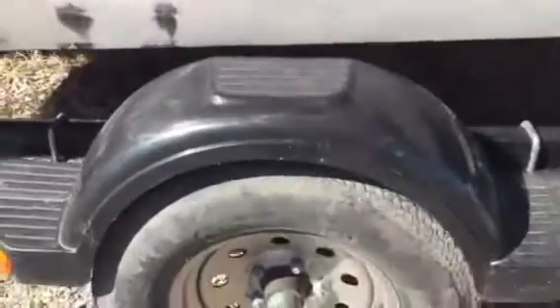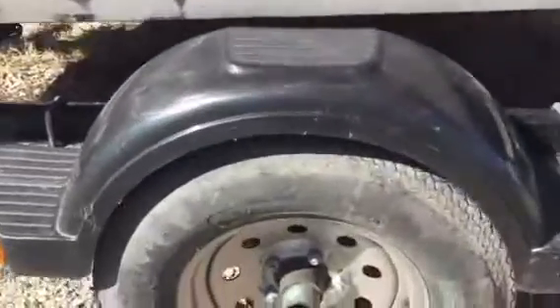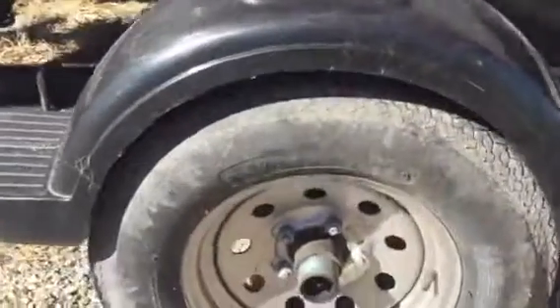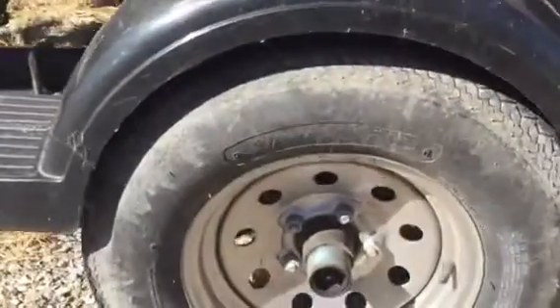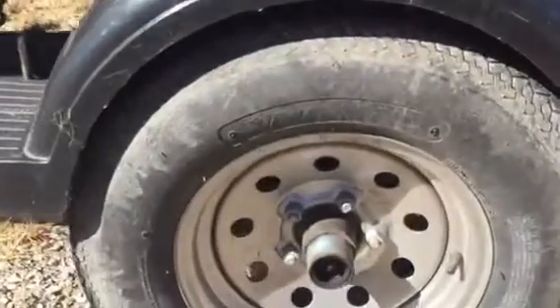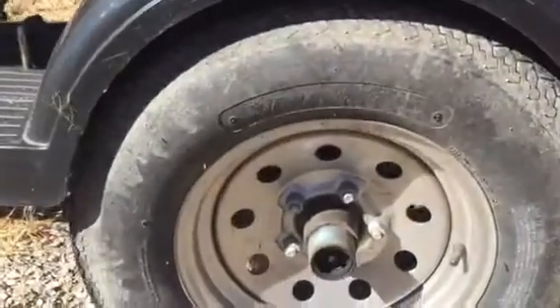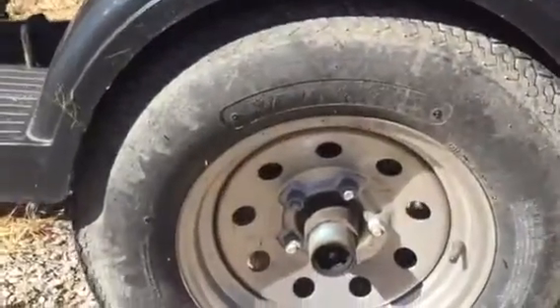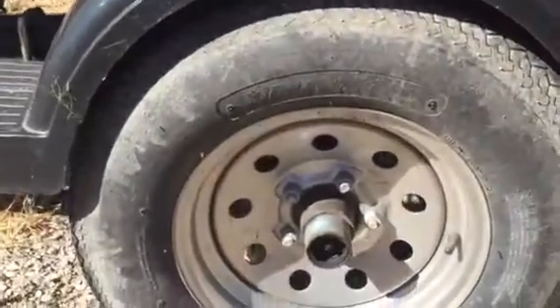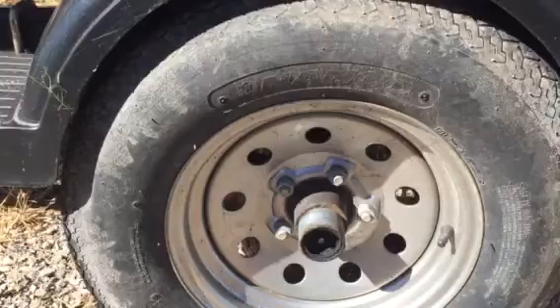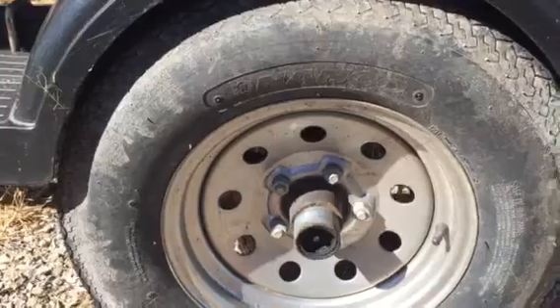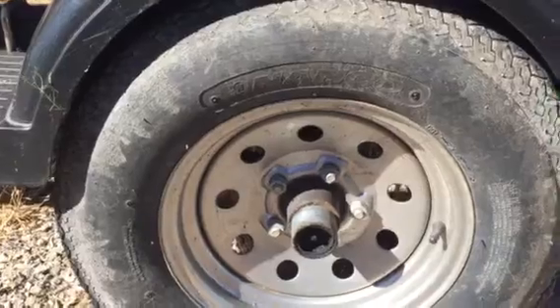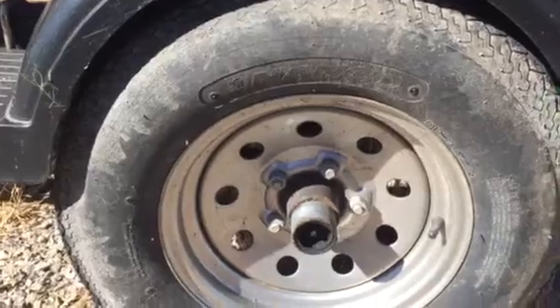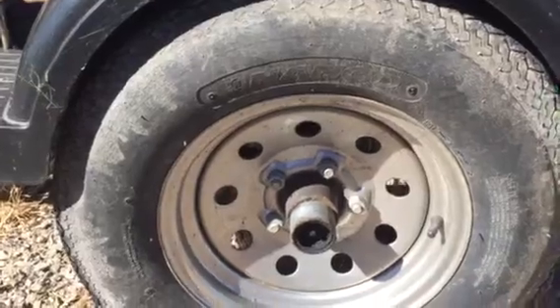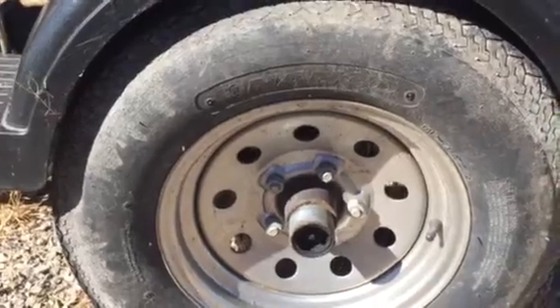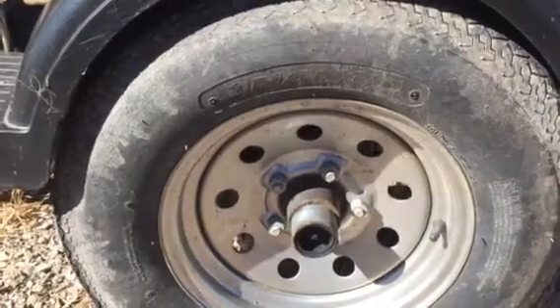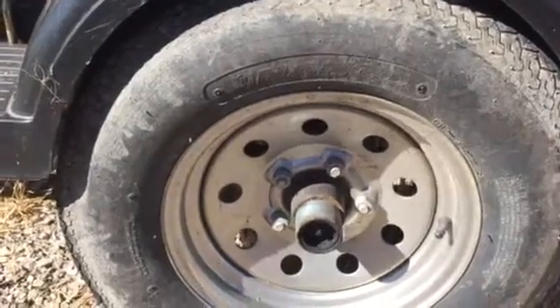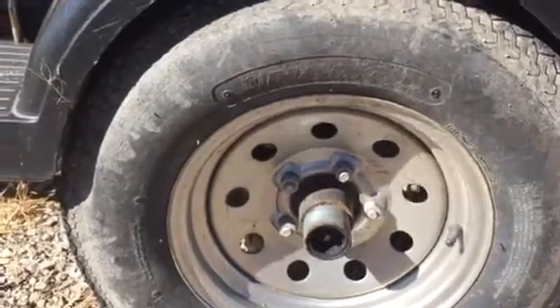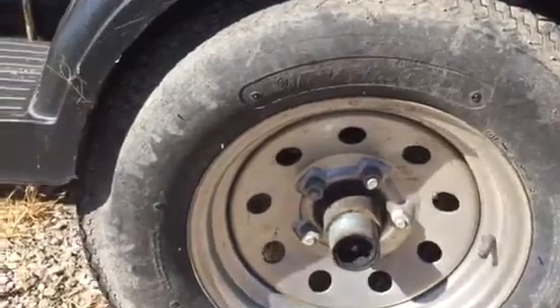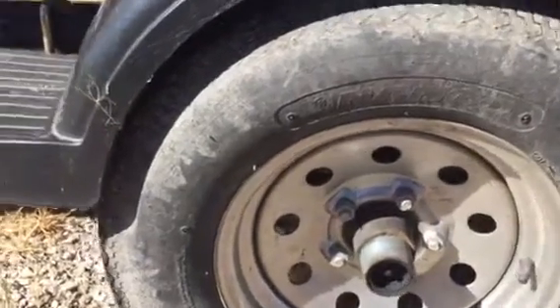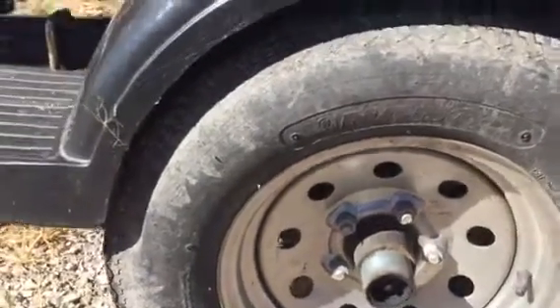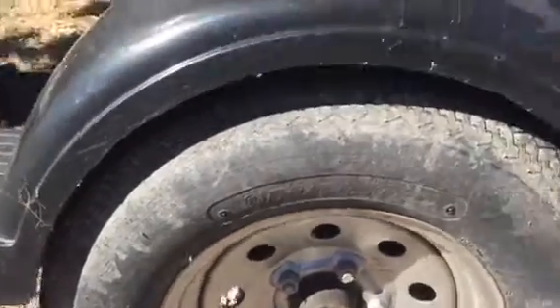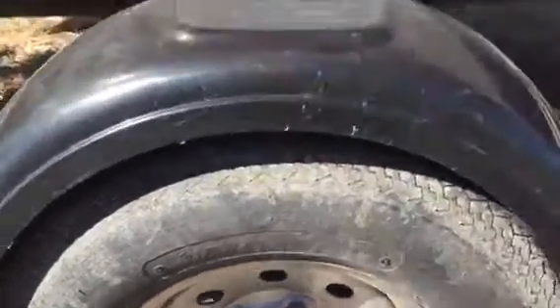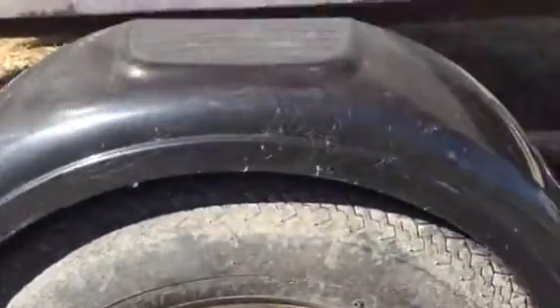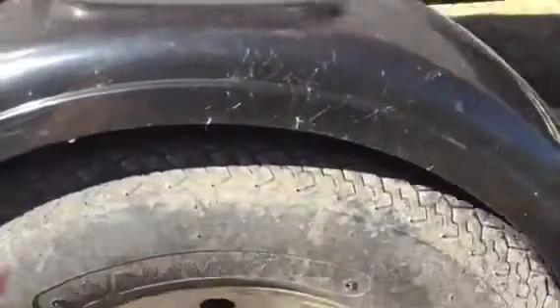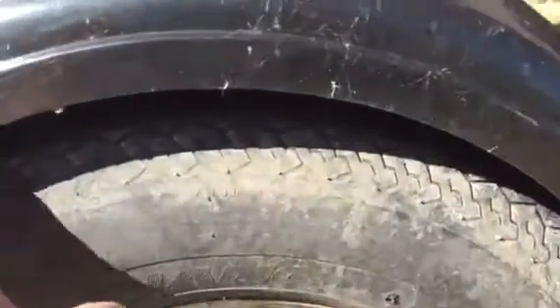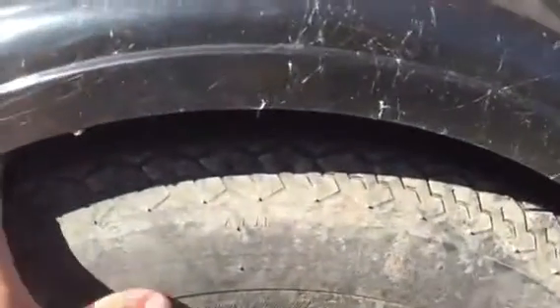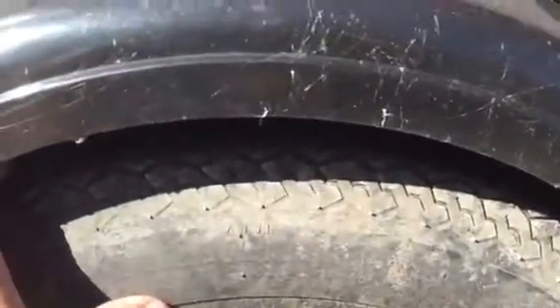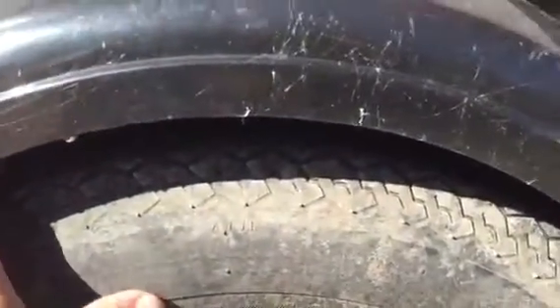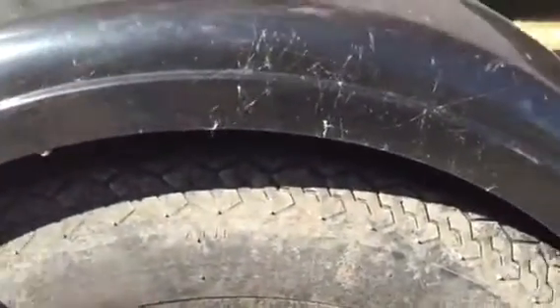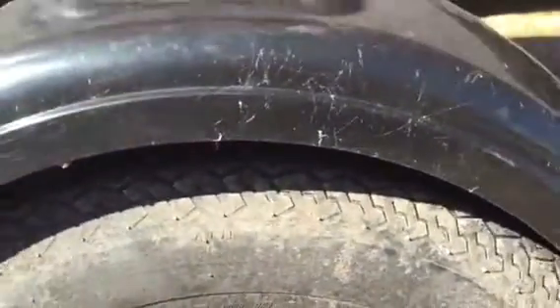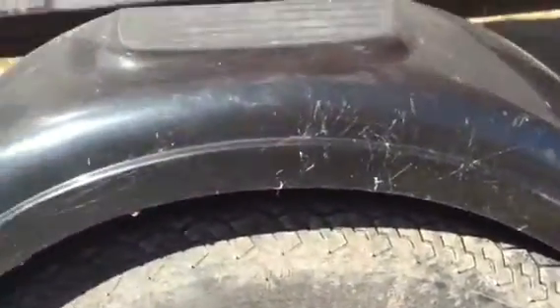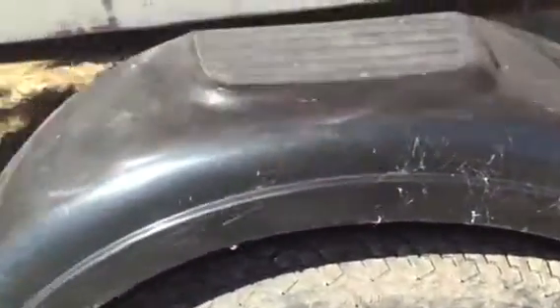The tires are 185 80 D13's. The tread on them is fairly good.